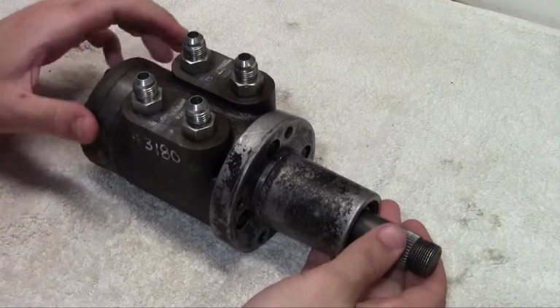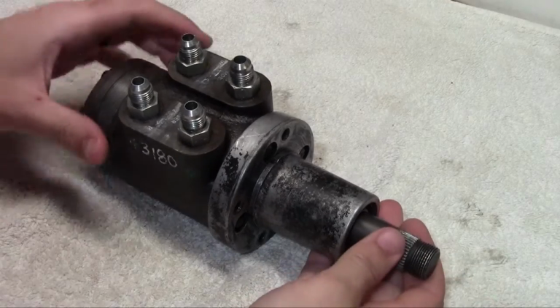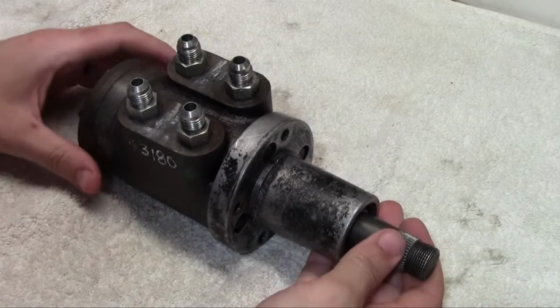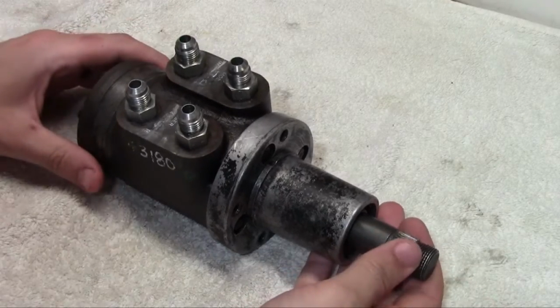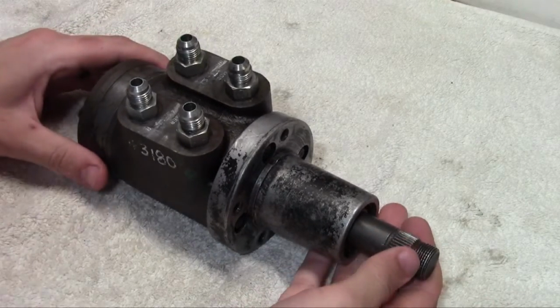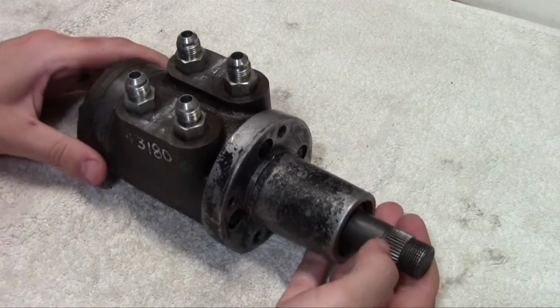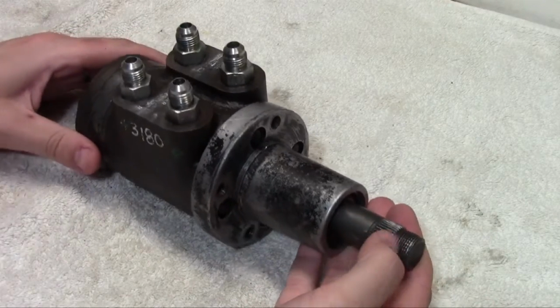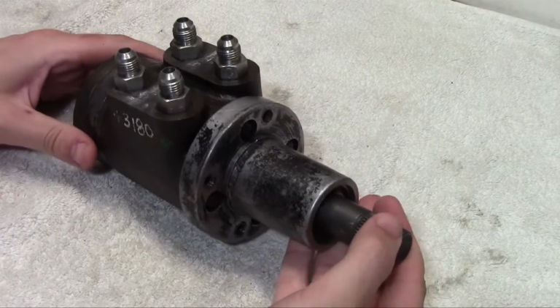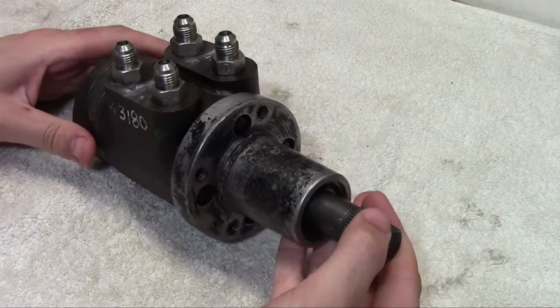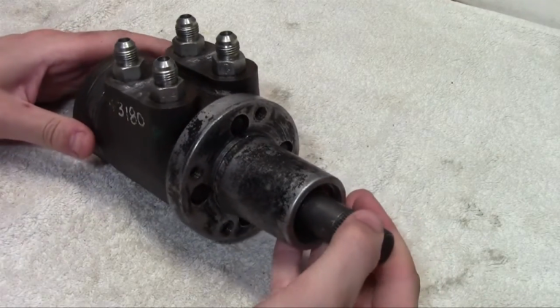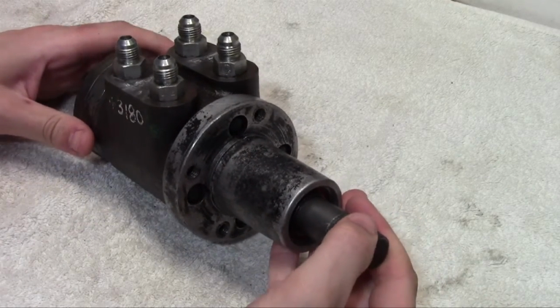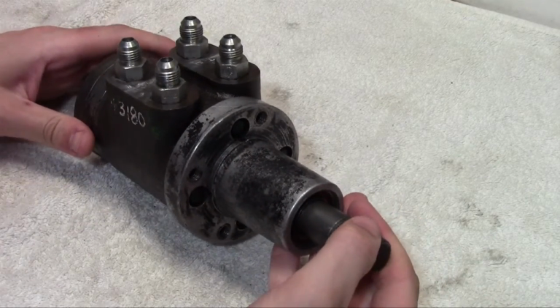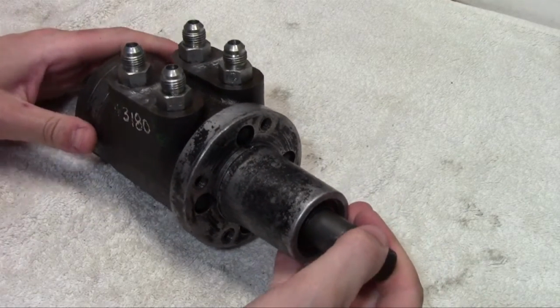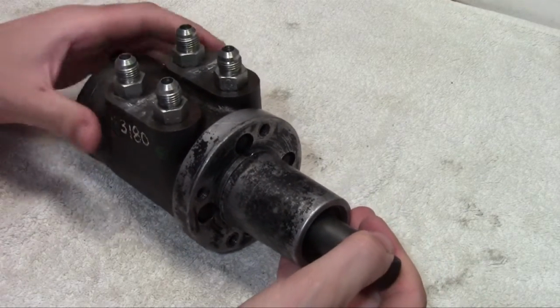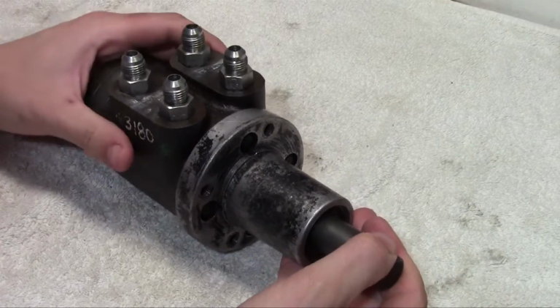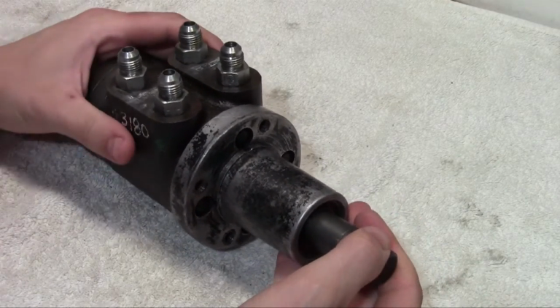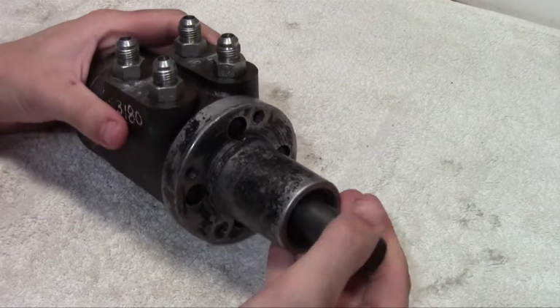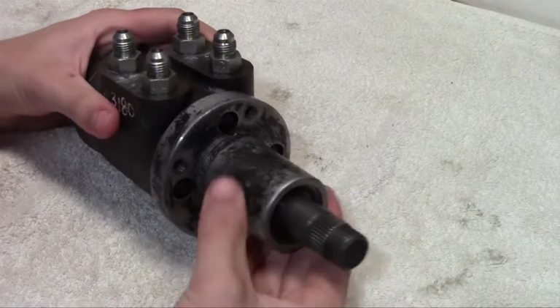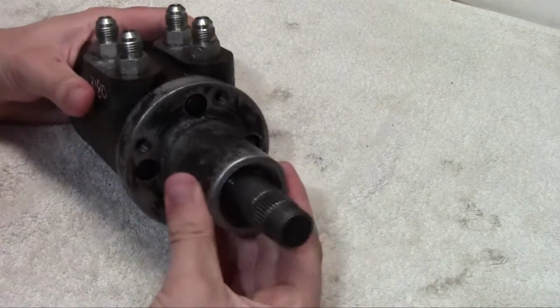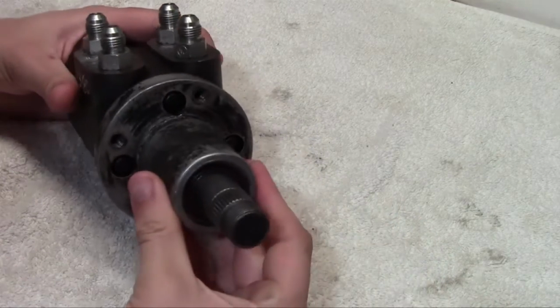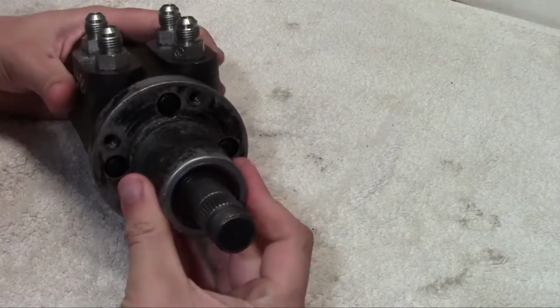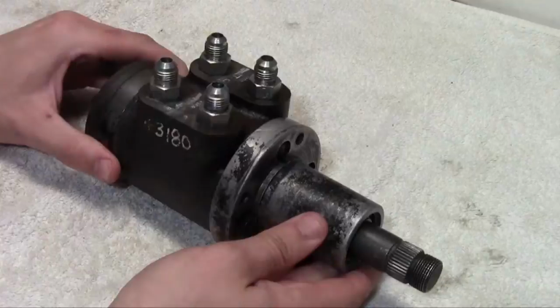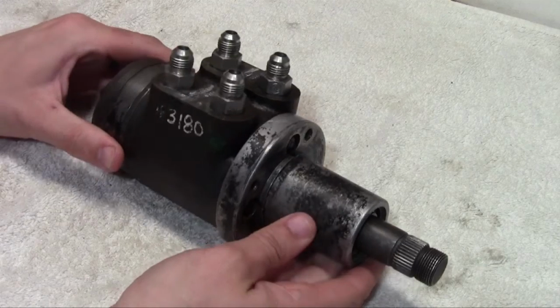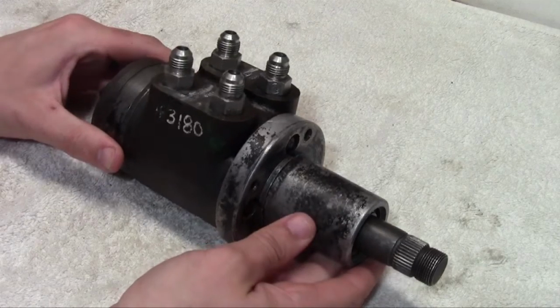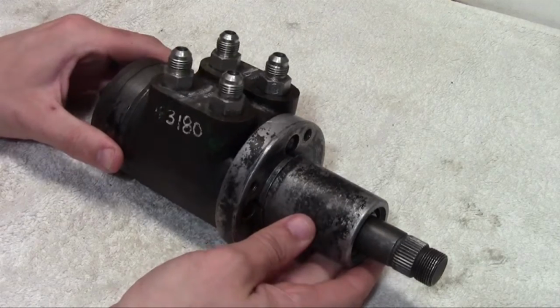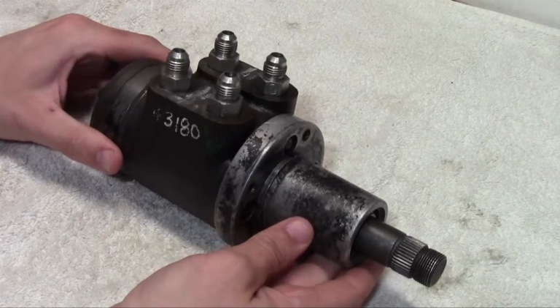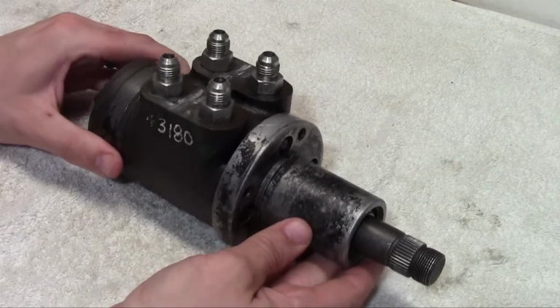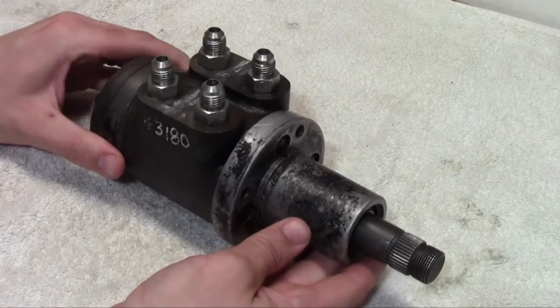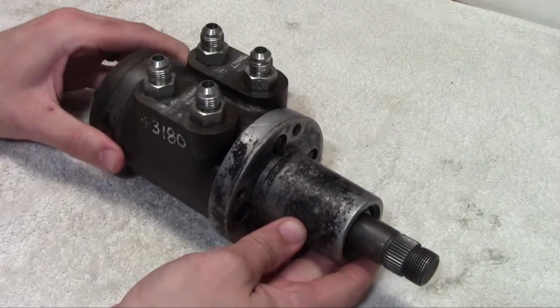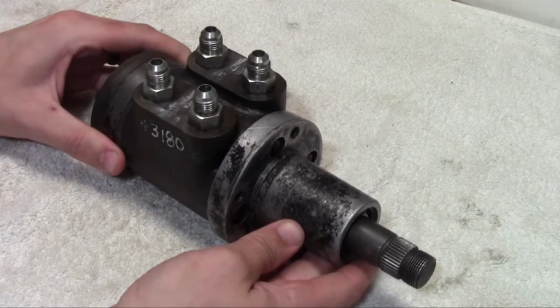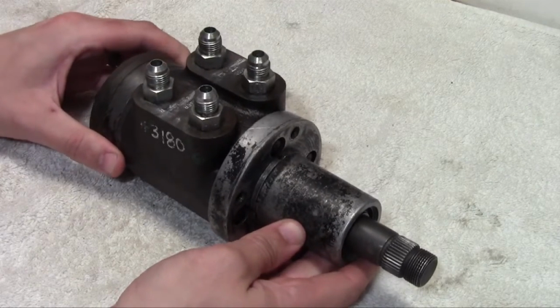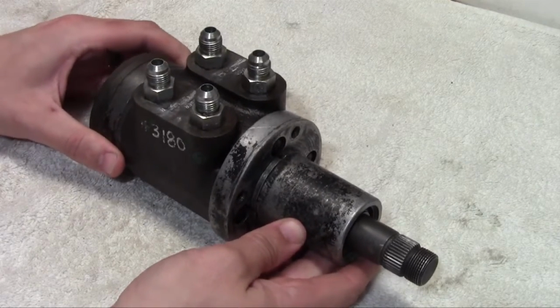Tonight we're going to take apart this orbital valve, also known as a steering control unit, and show you guys what one of these things looks like on the inside.